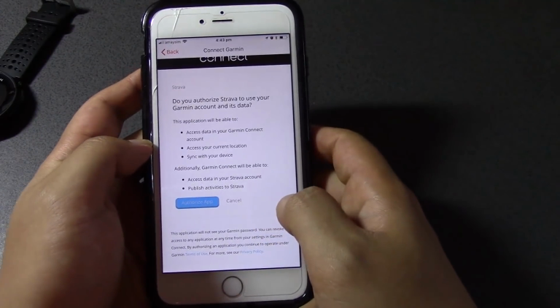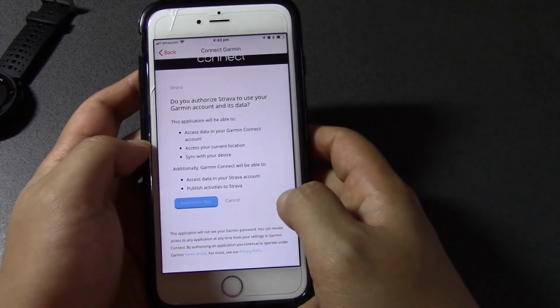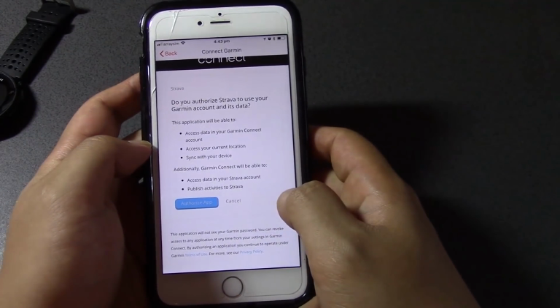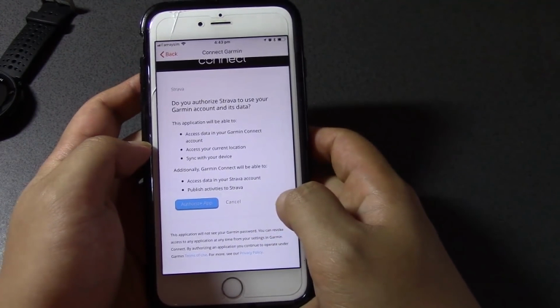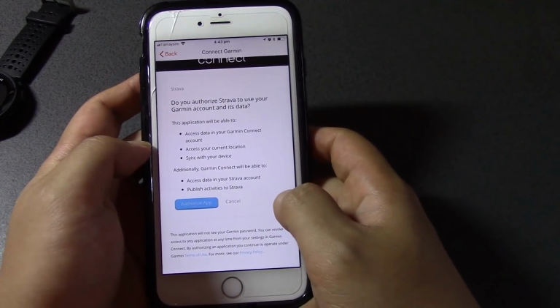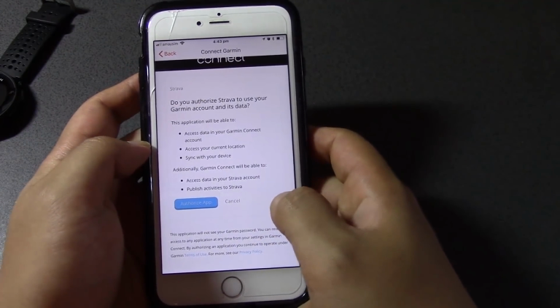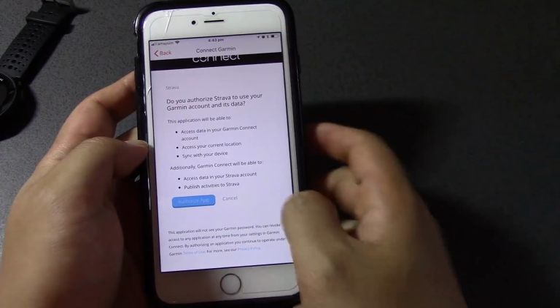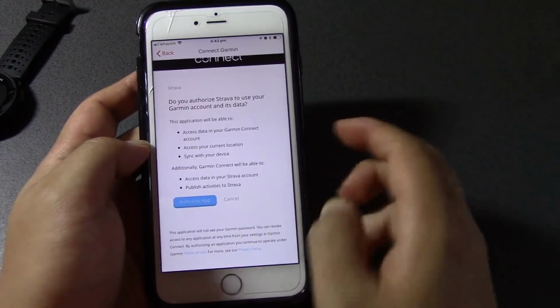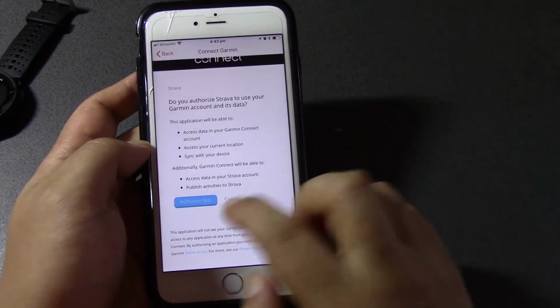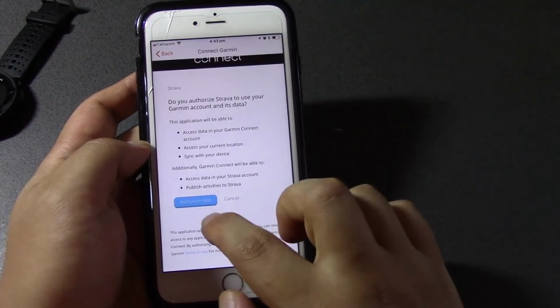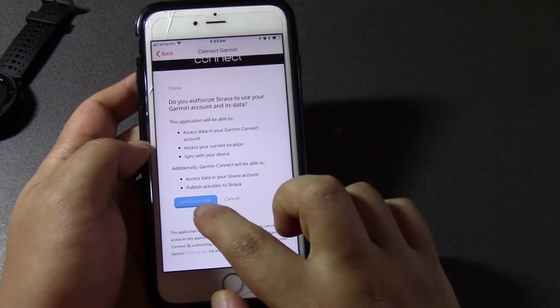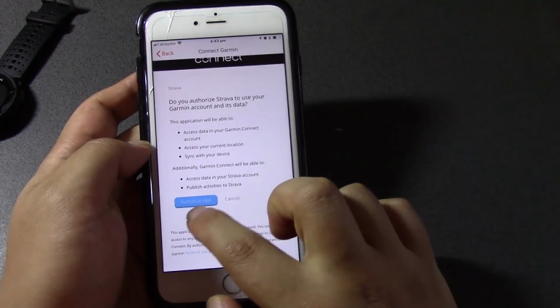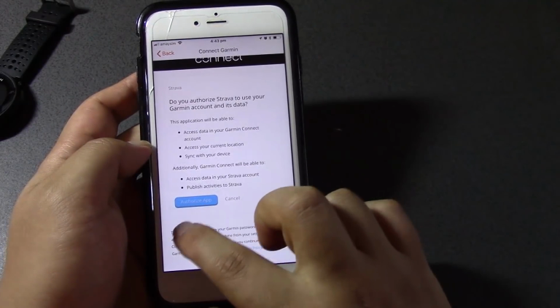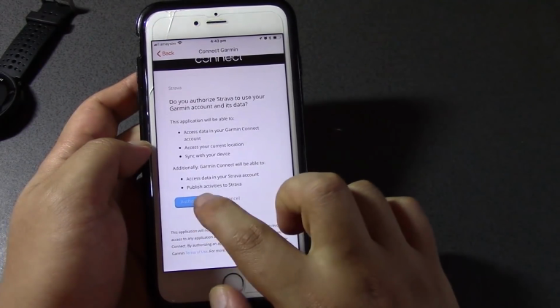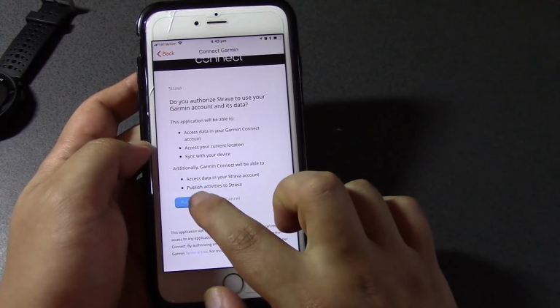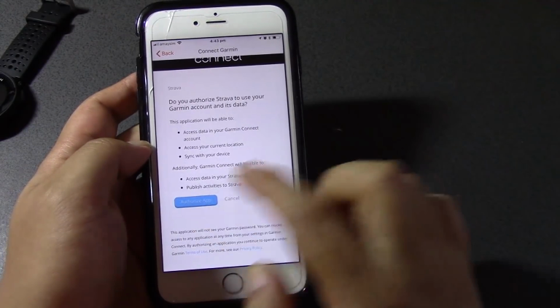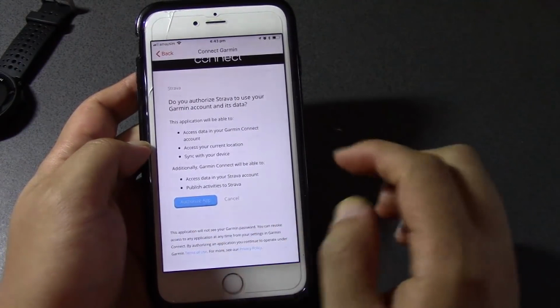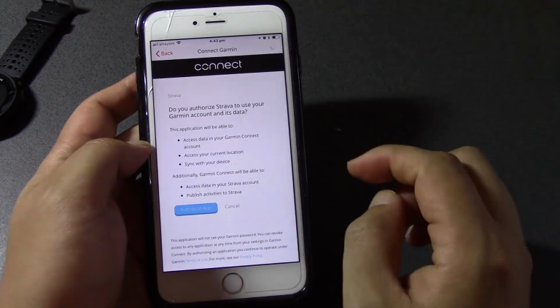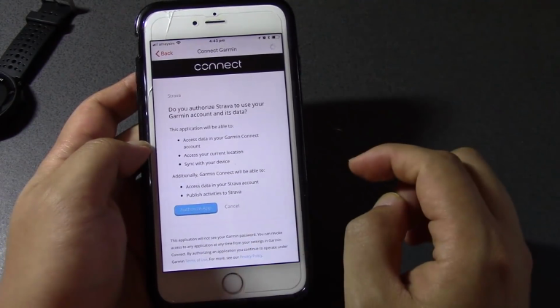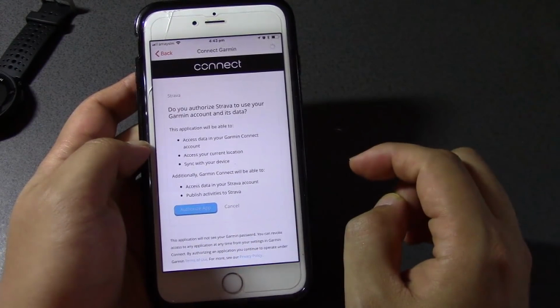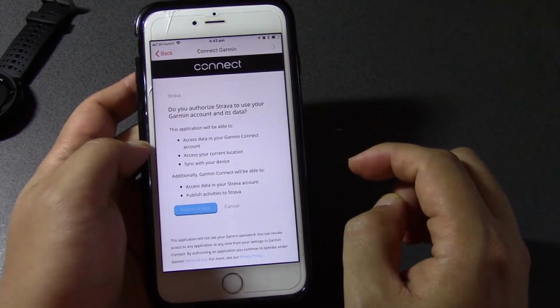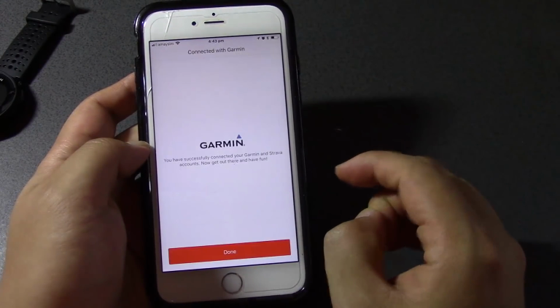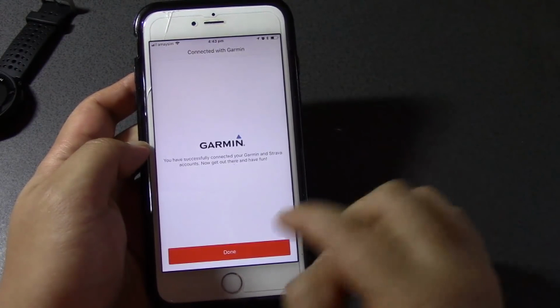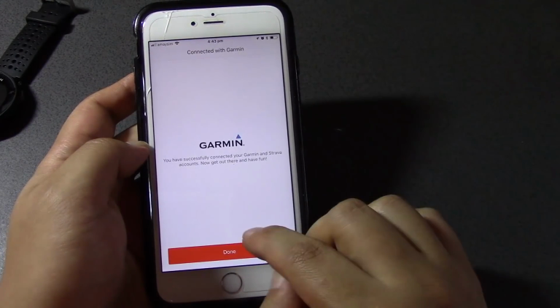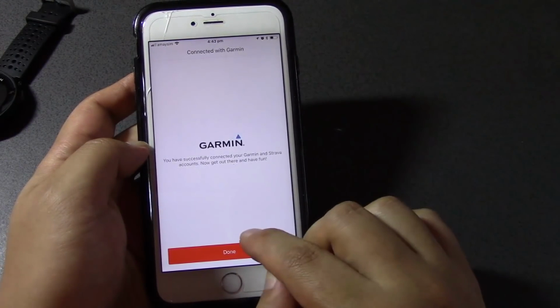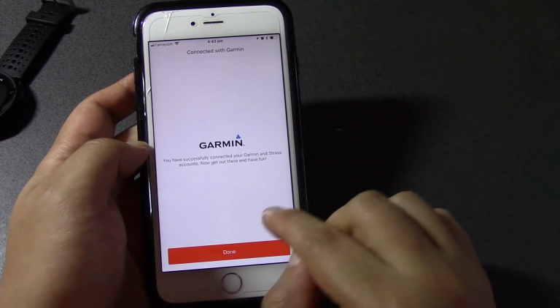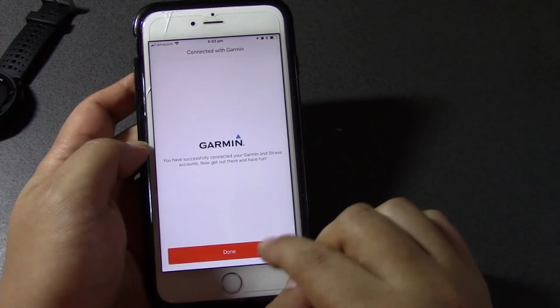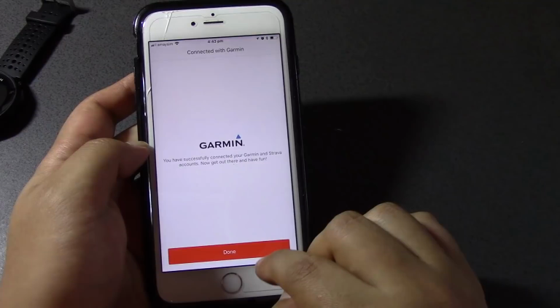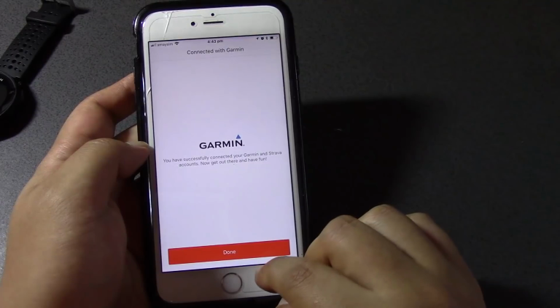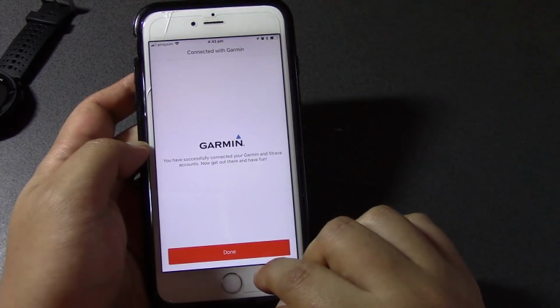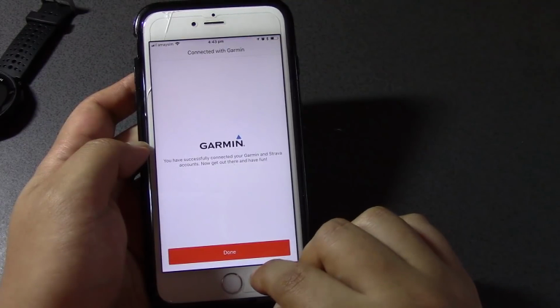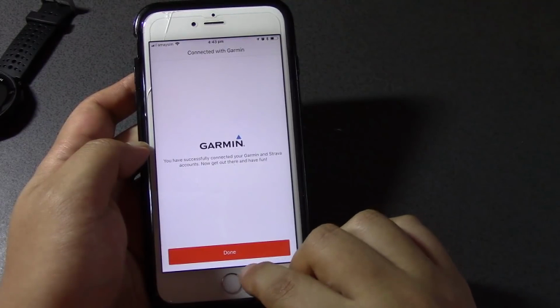Do you authorize Strava? Authorize. Okay, successfully connected.